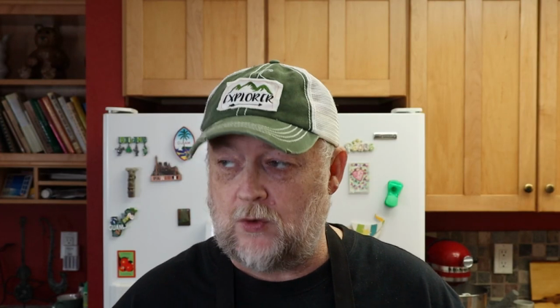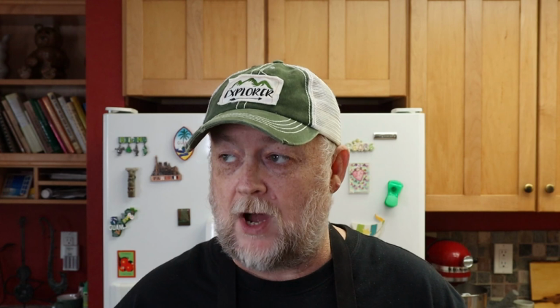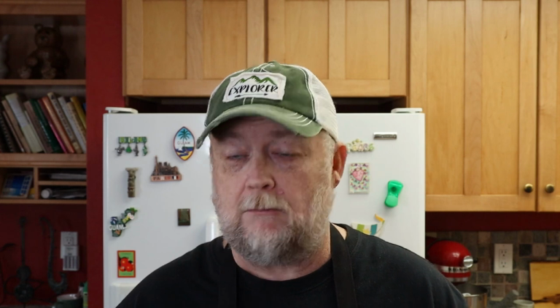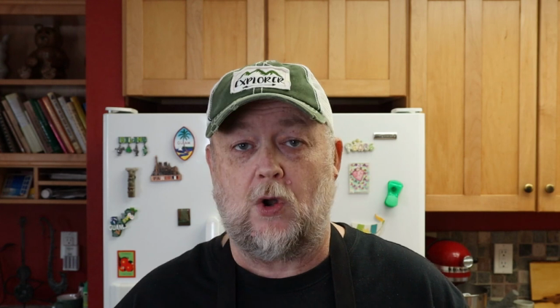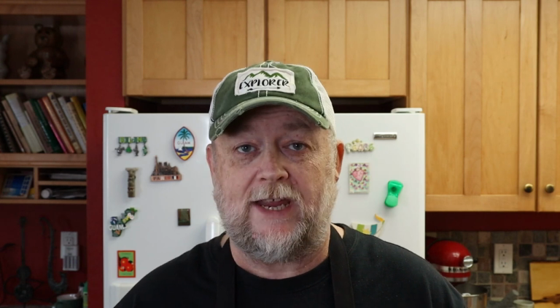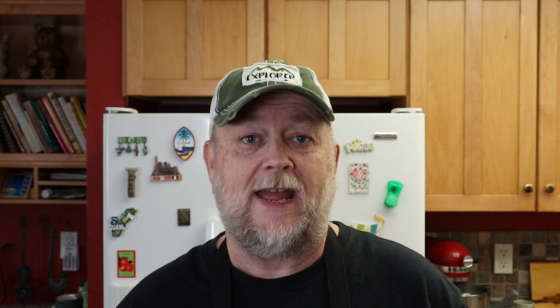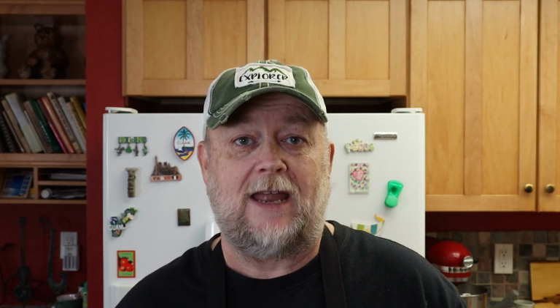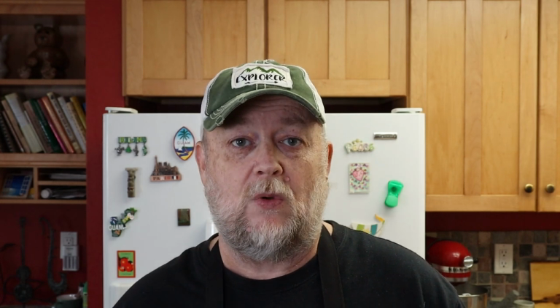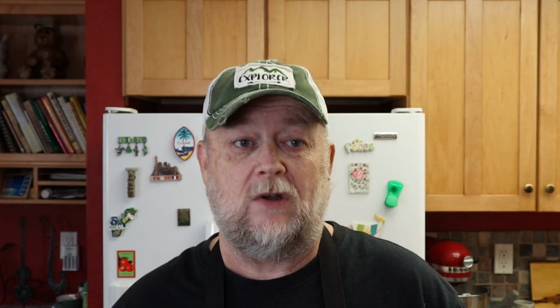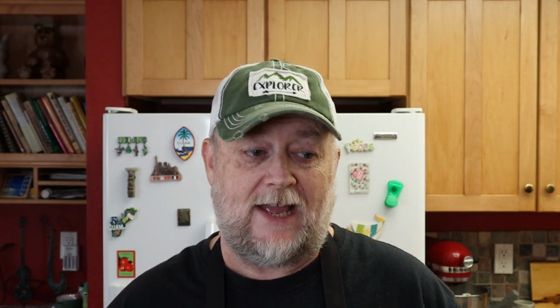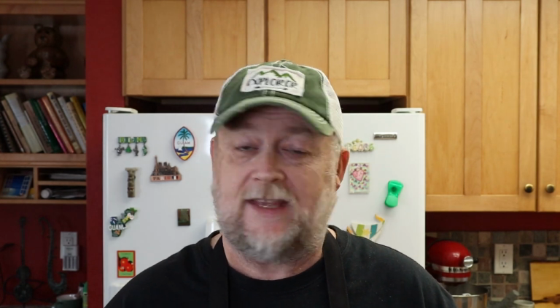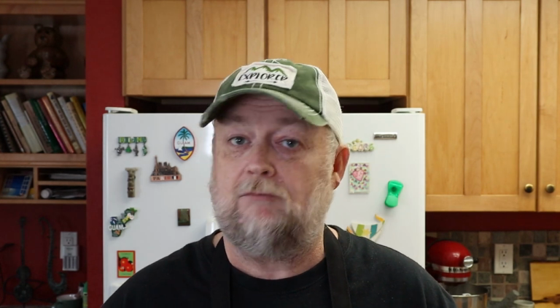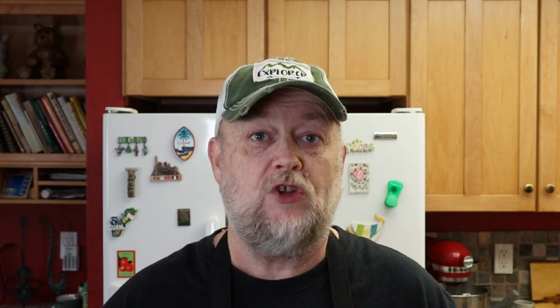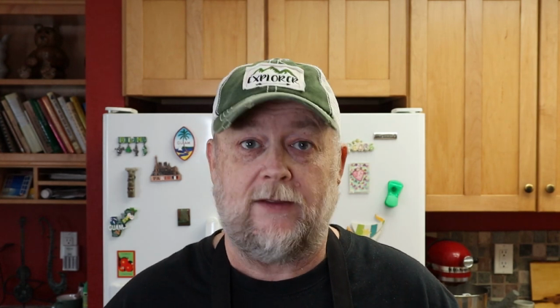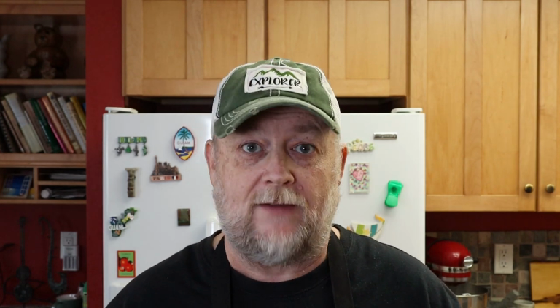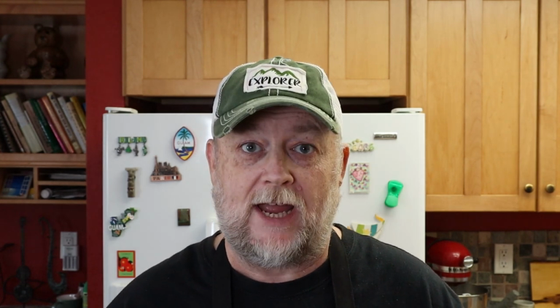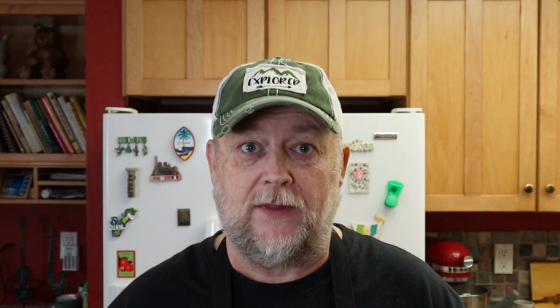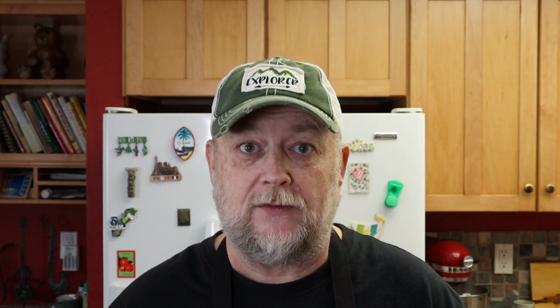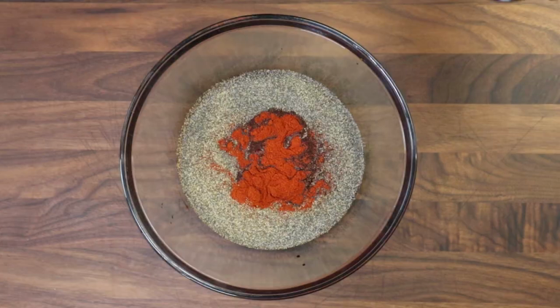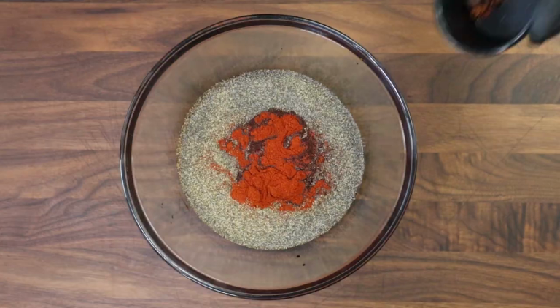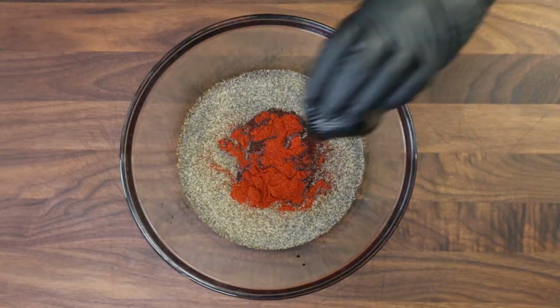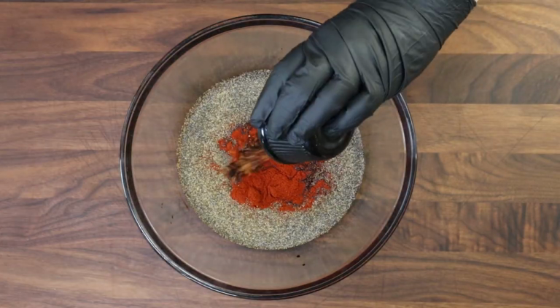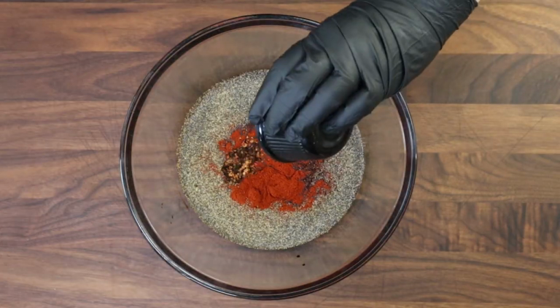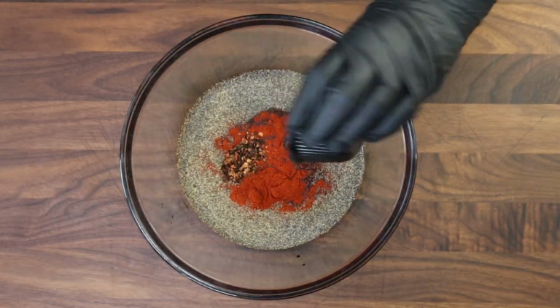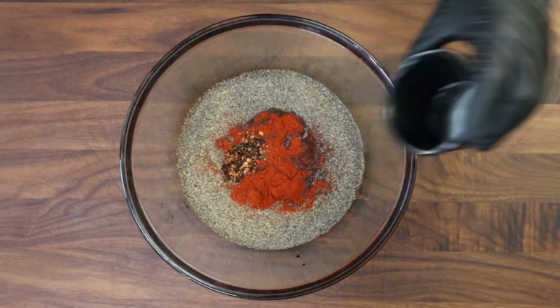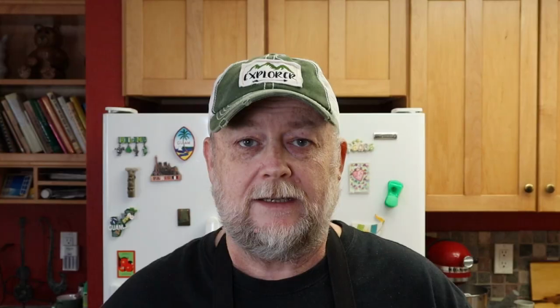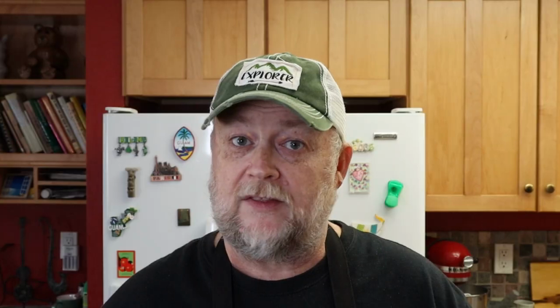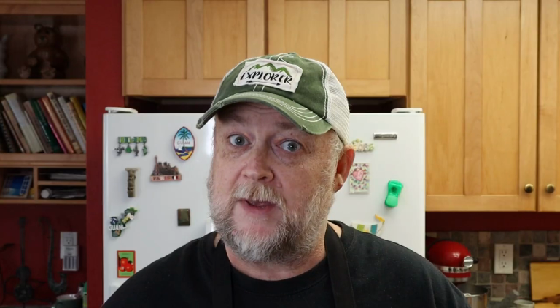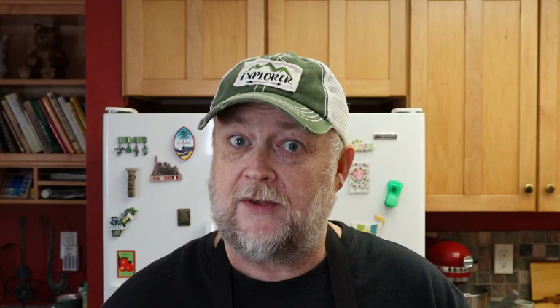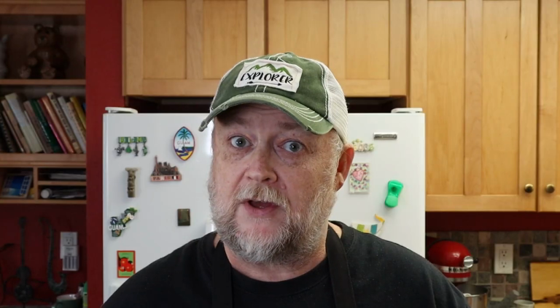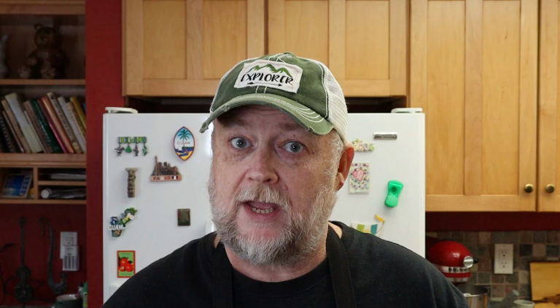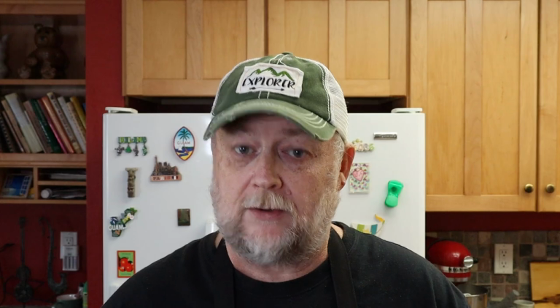If you want more heat, add more; less heat, you don't even have to add the red pepper flakes. Let's mix this all together.